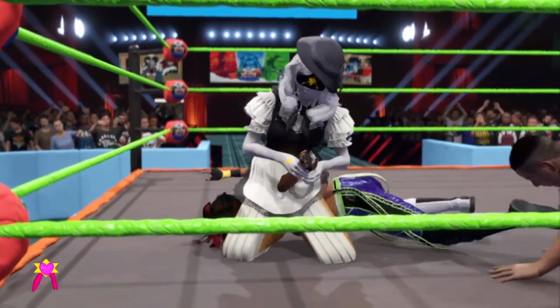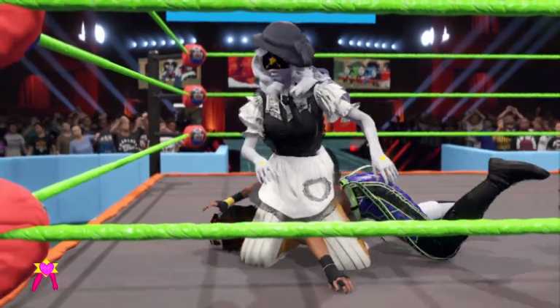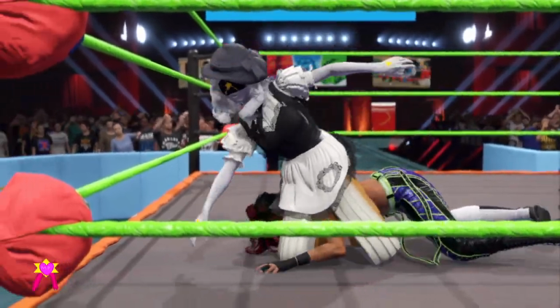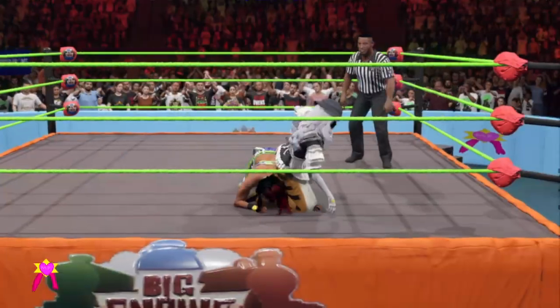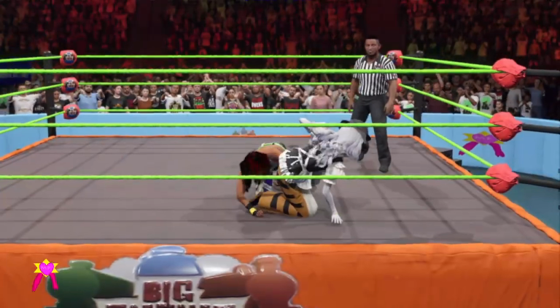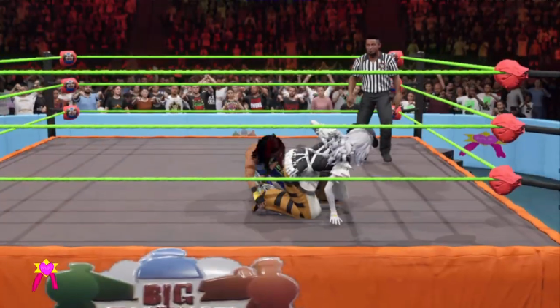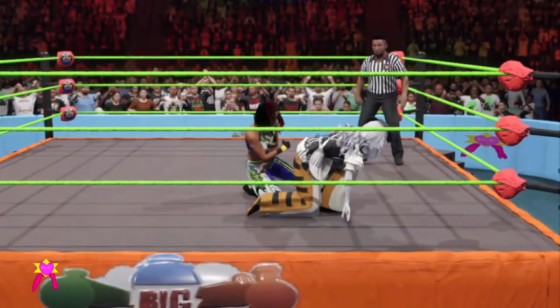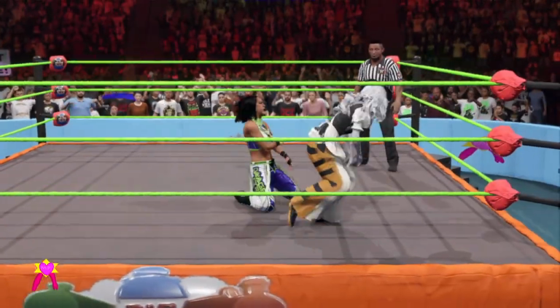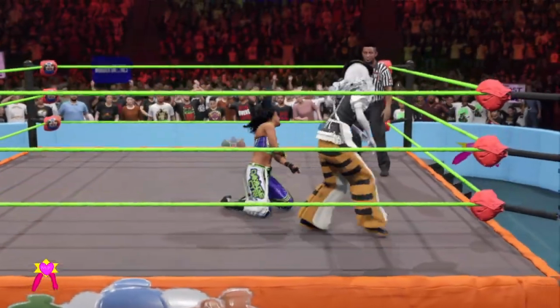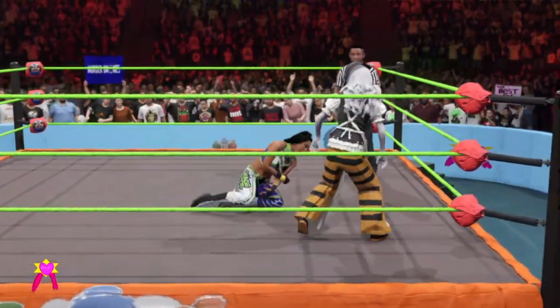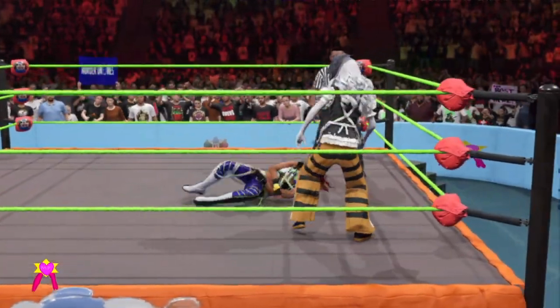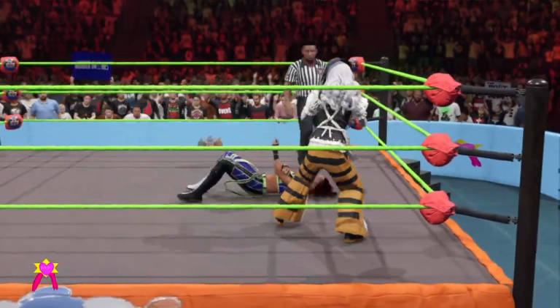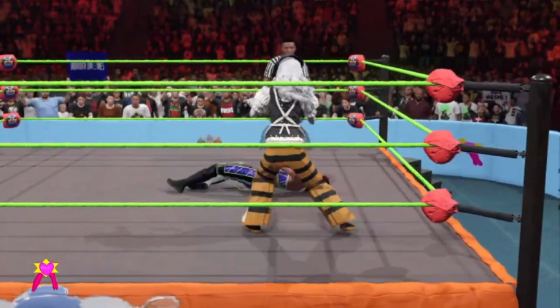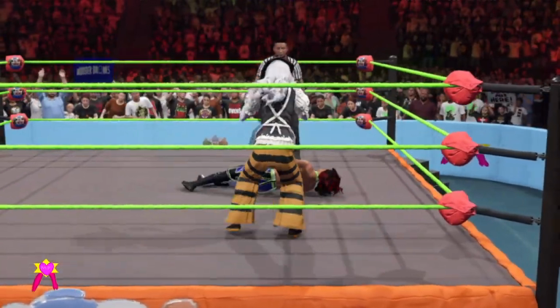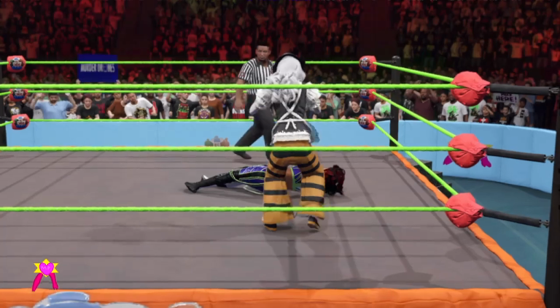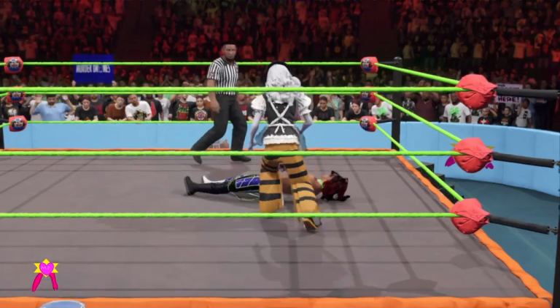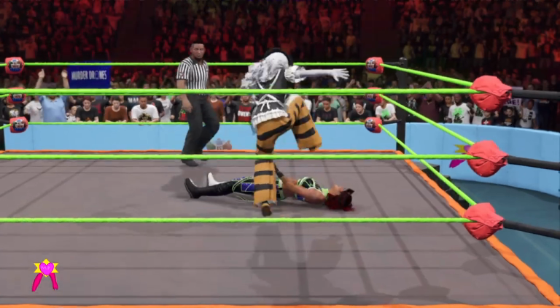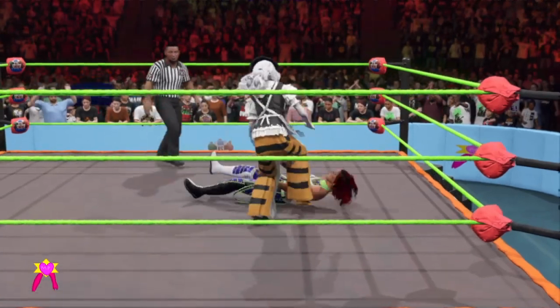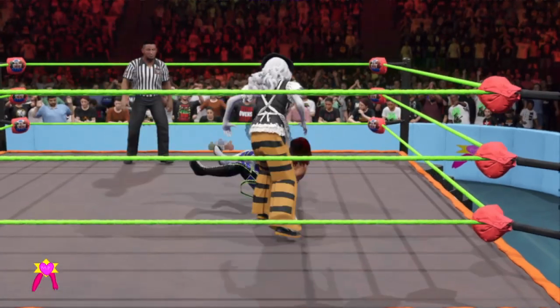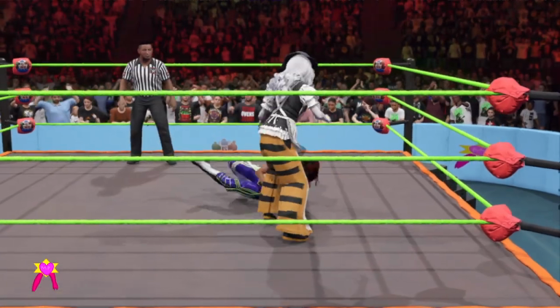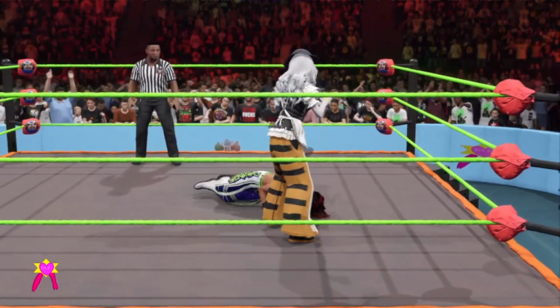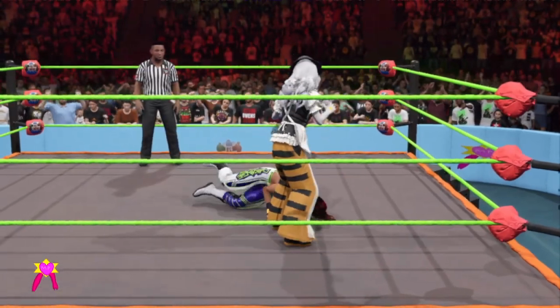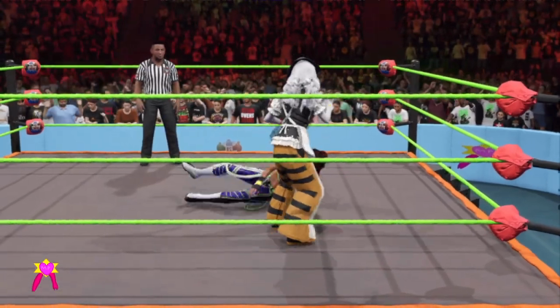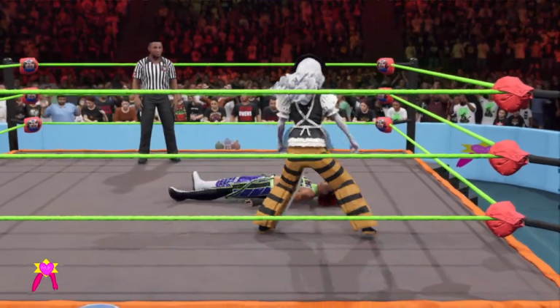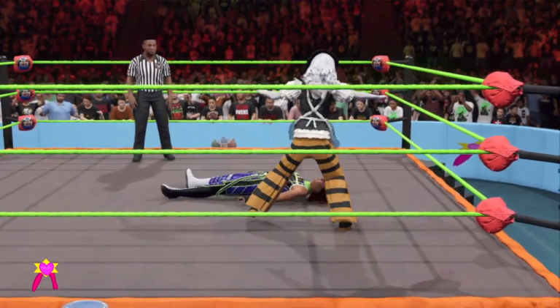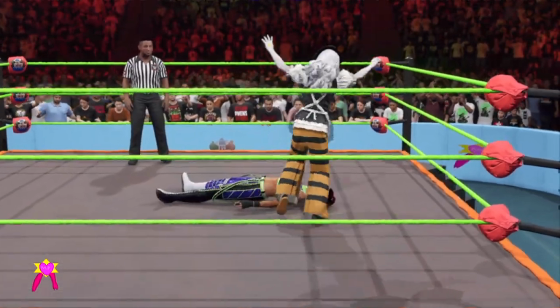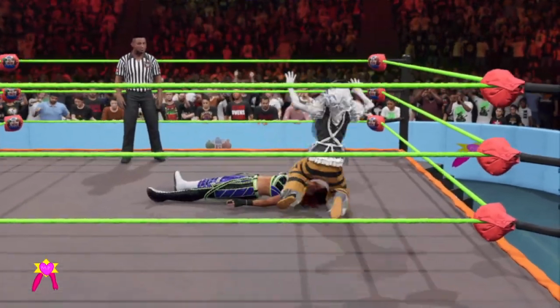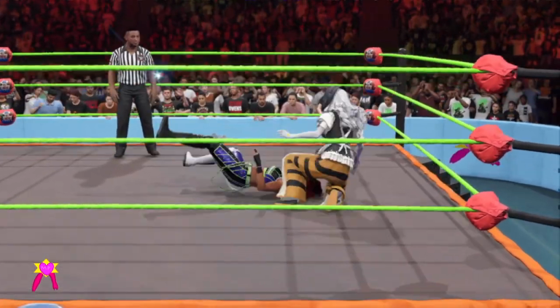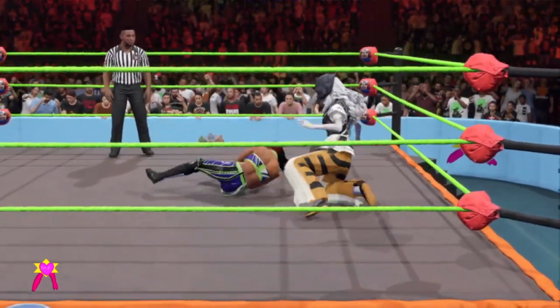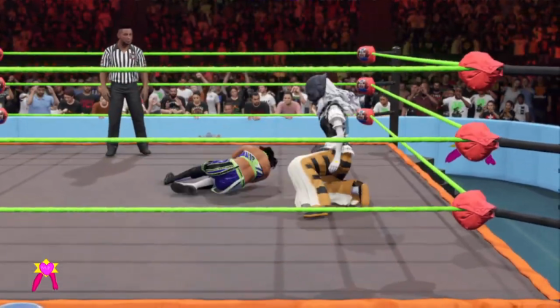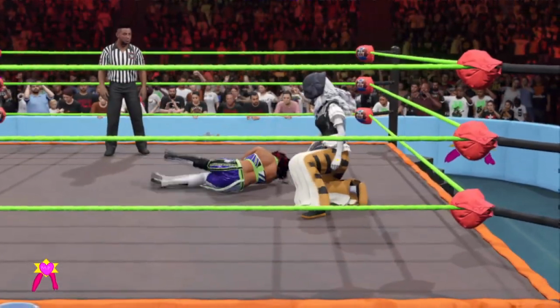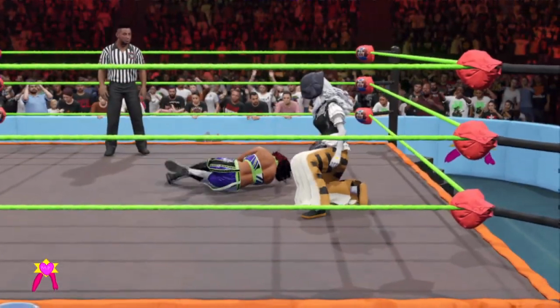Thinking something else here — not sure why, though, Michael. She seemed to have it really synced in. A planted knee. Ouch.